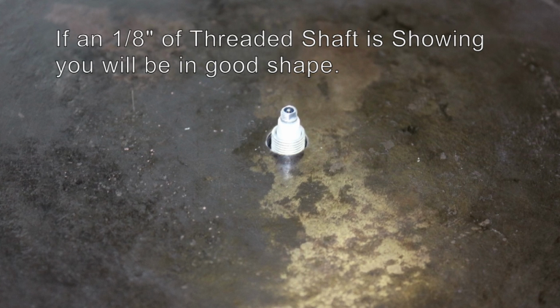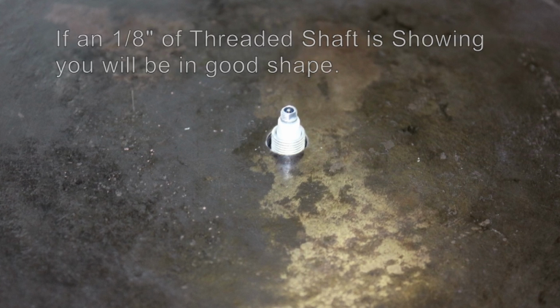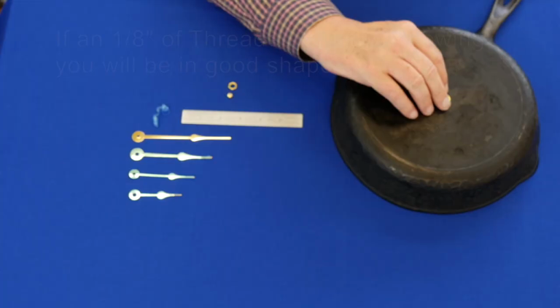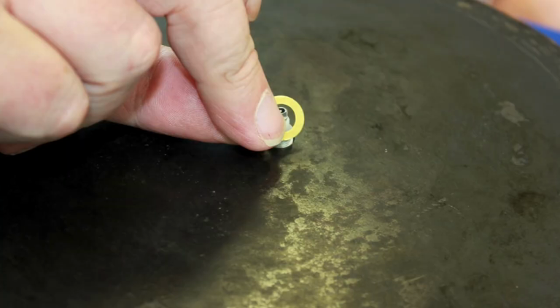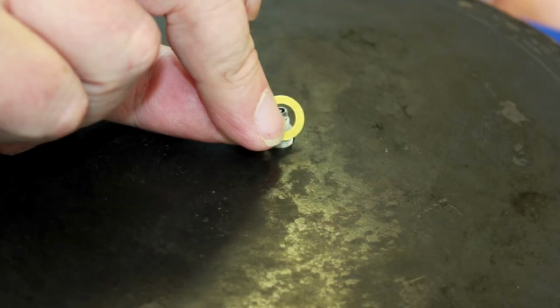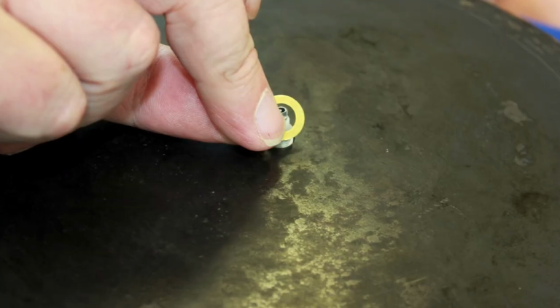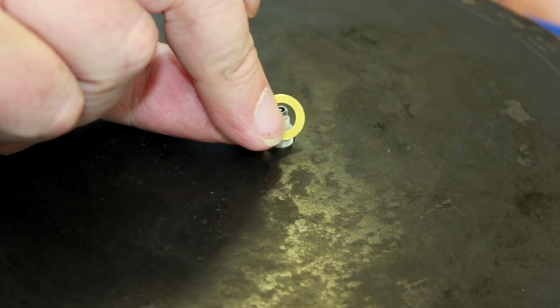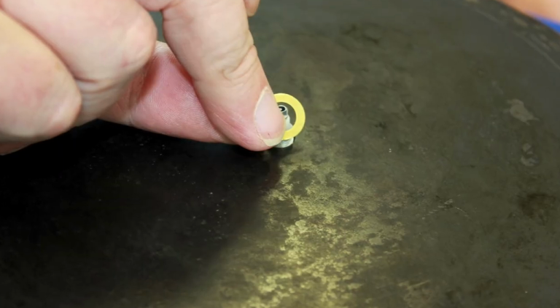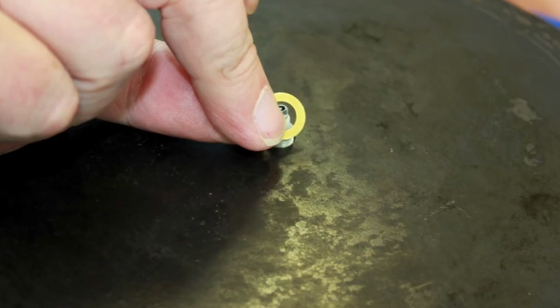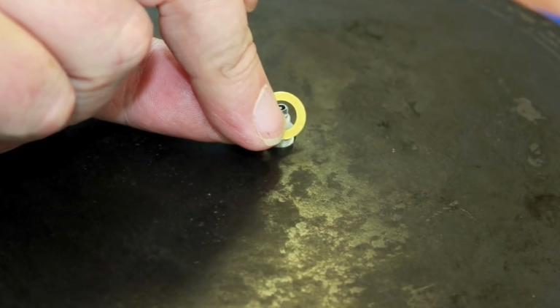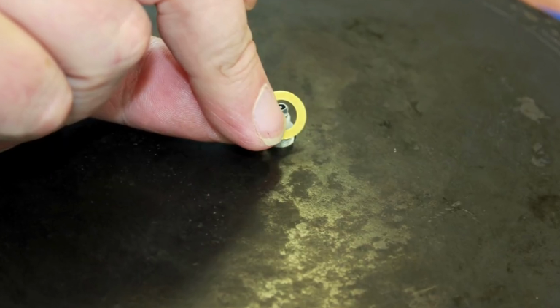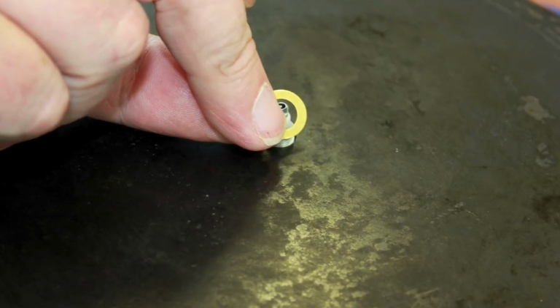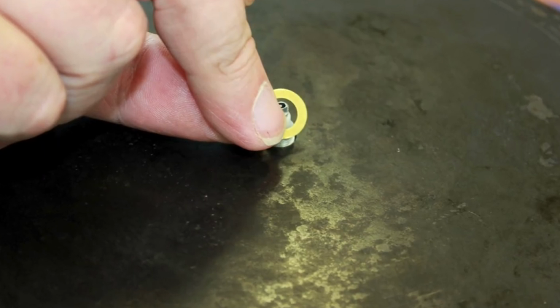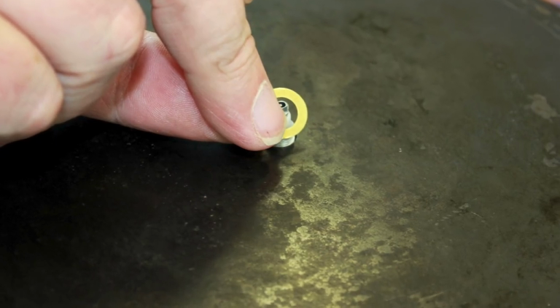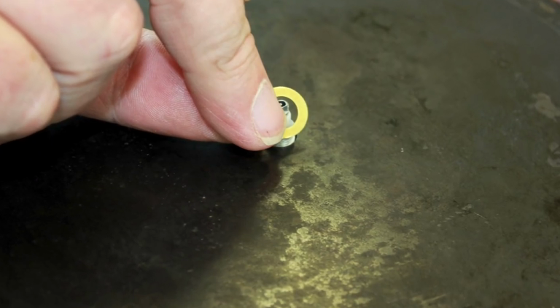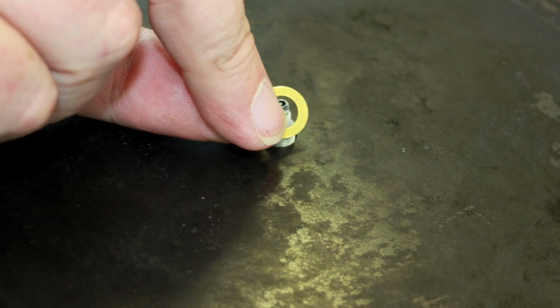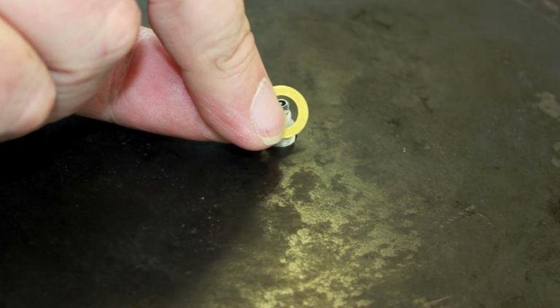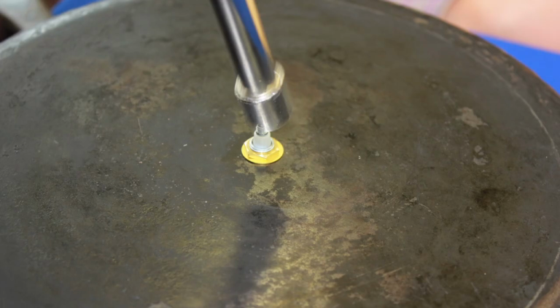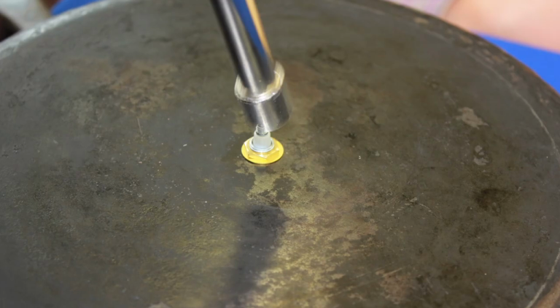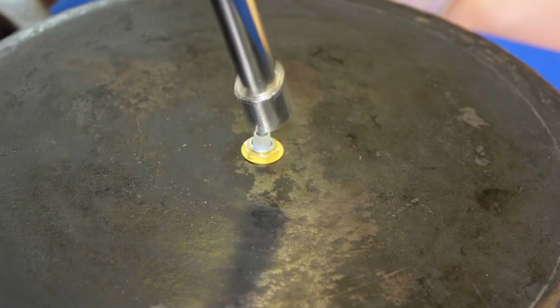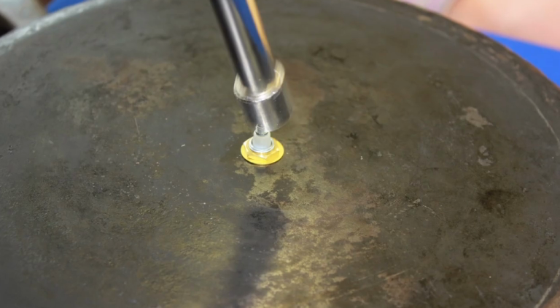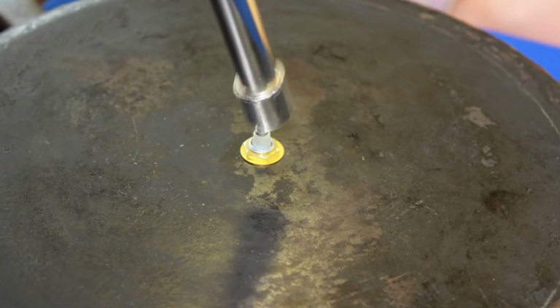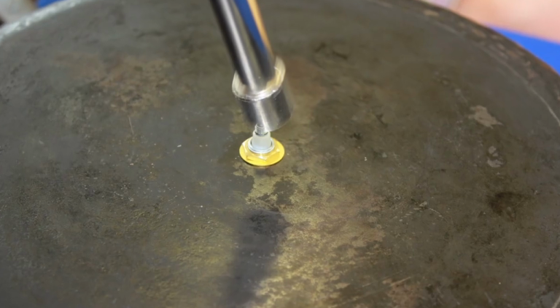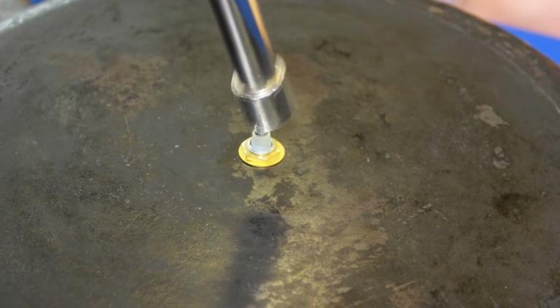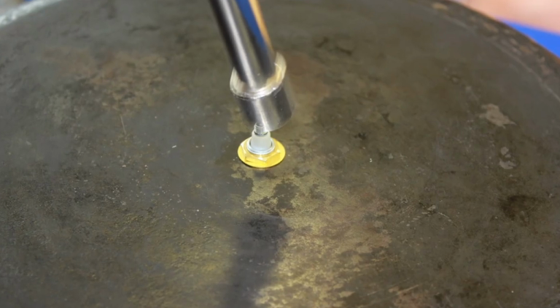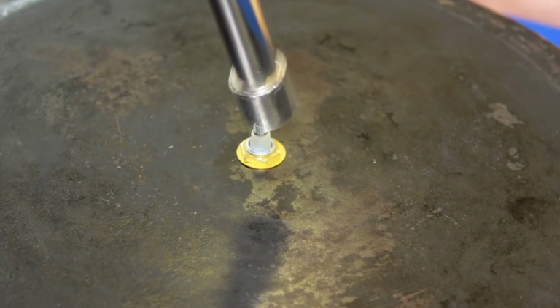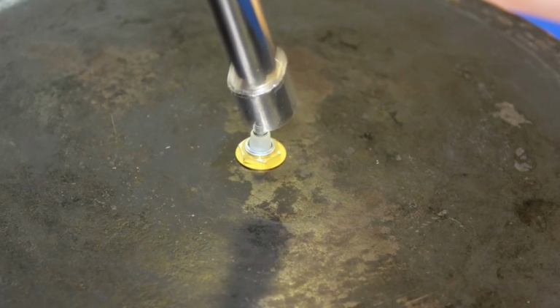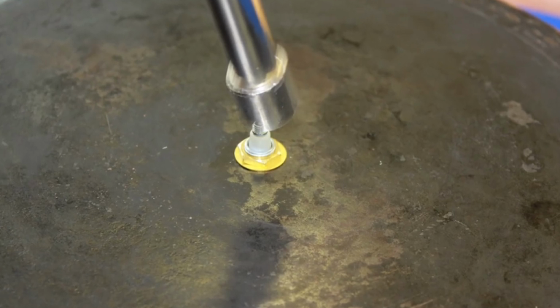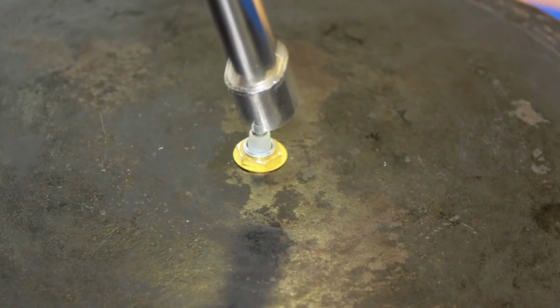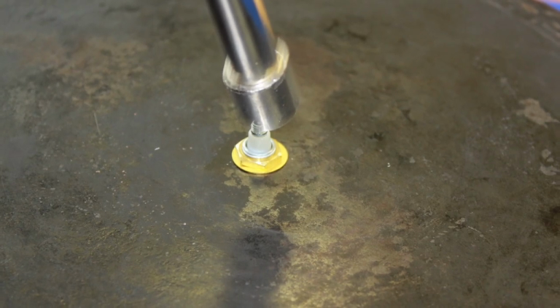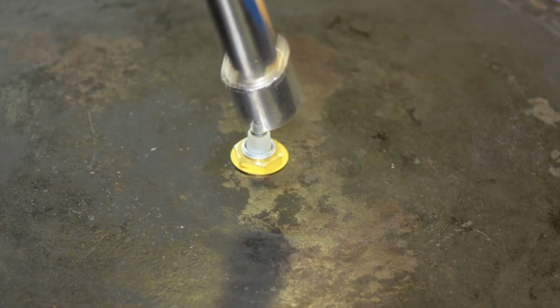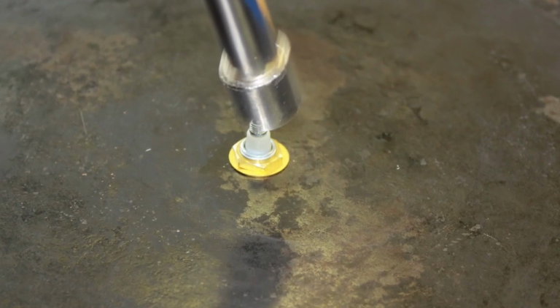Place the washer on, then place the brass hex nut on and tighten. Don't over tighten.